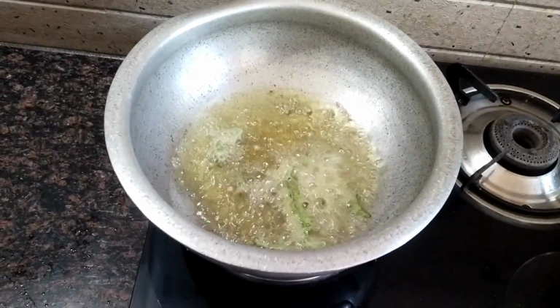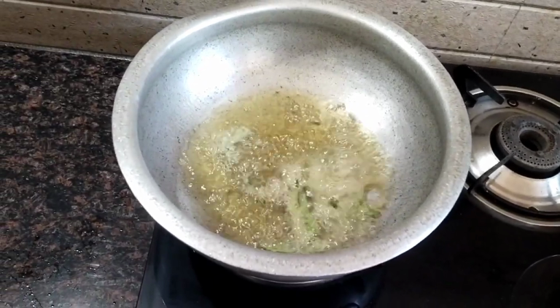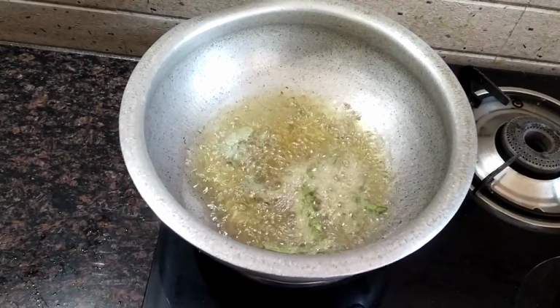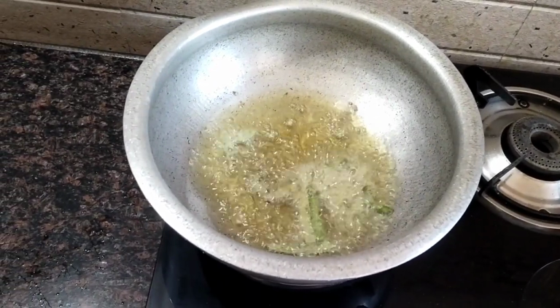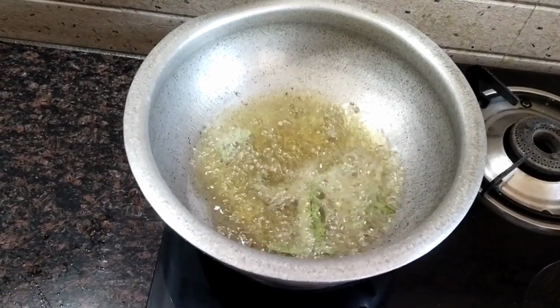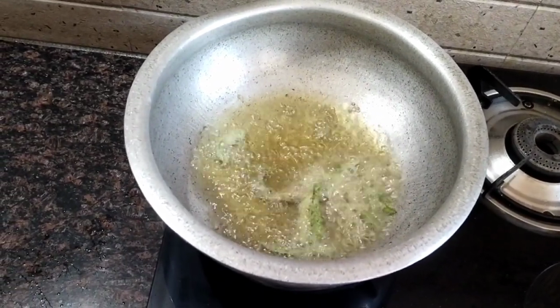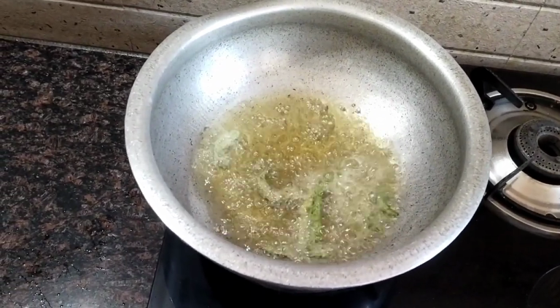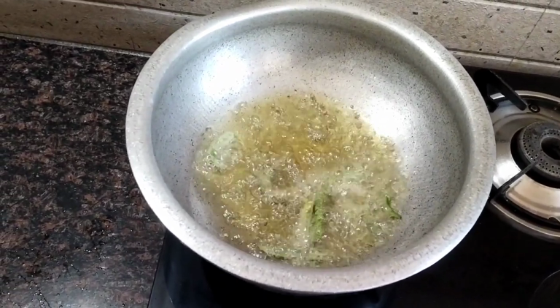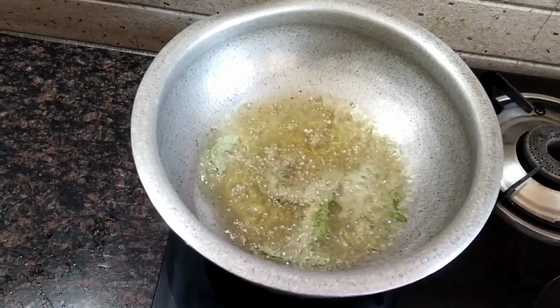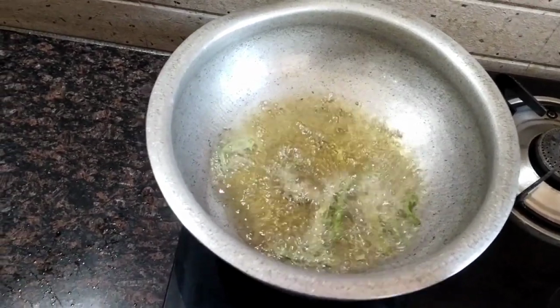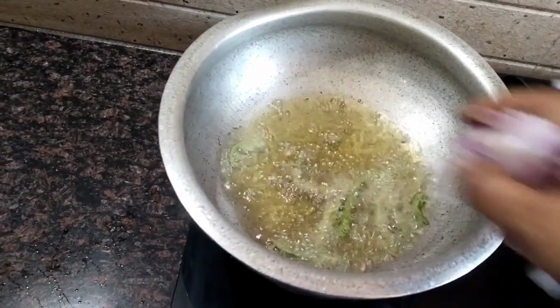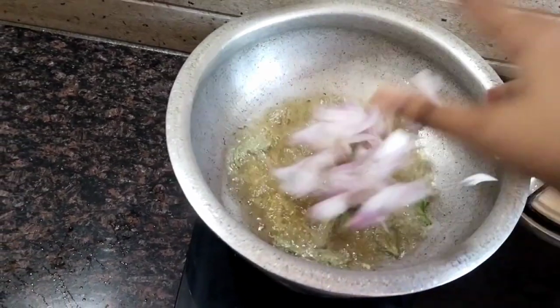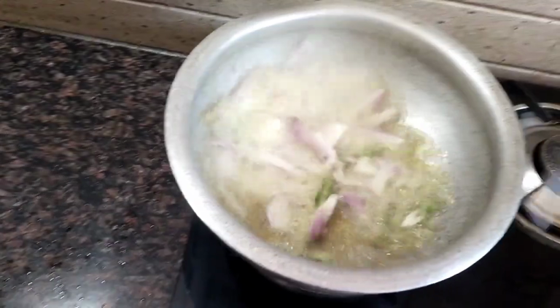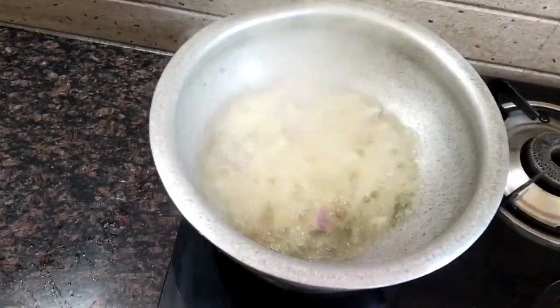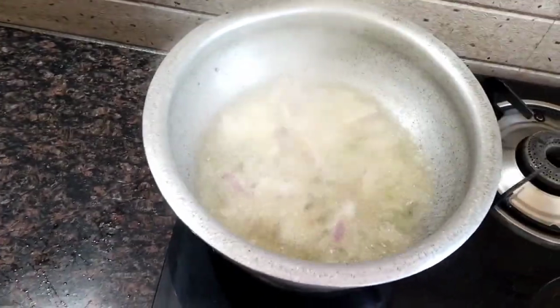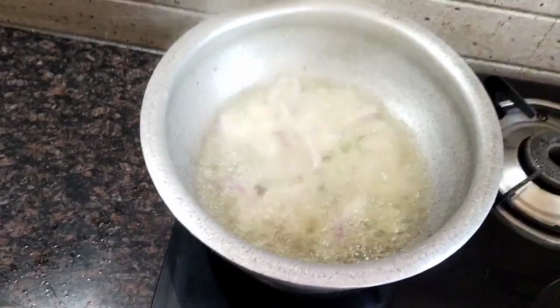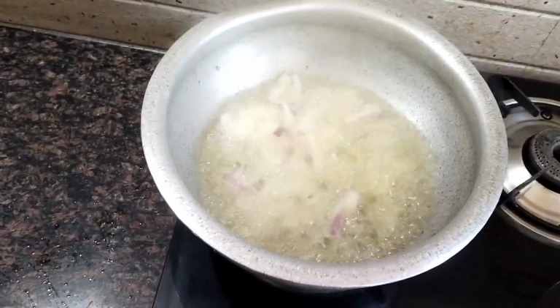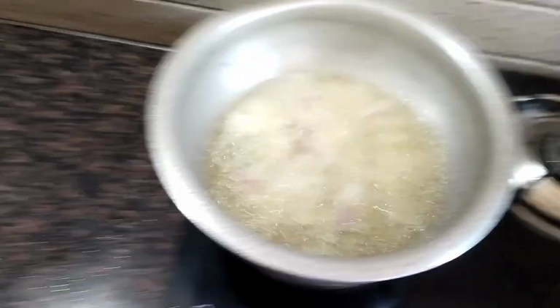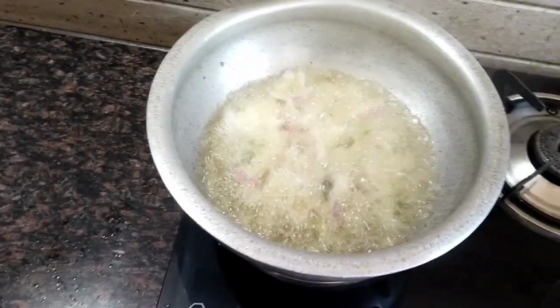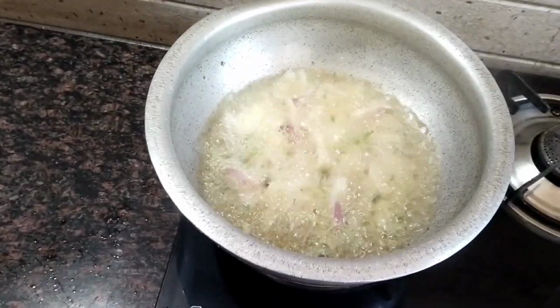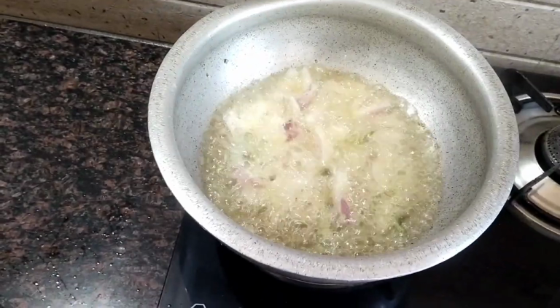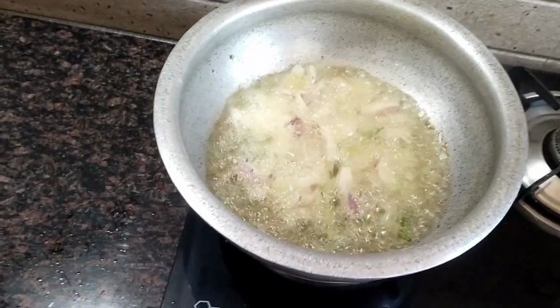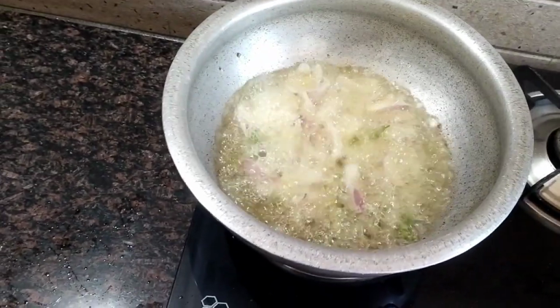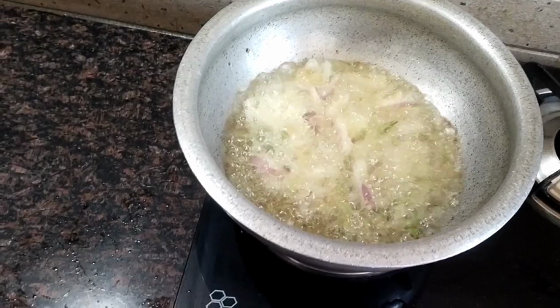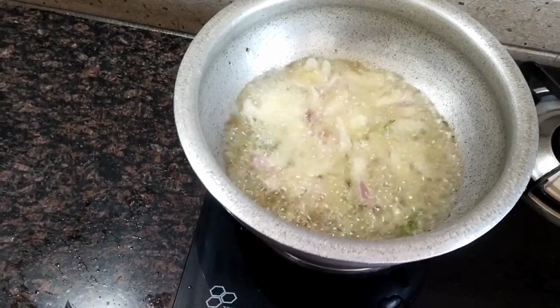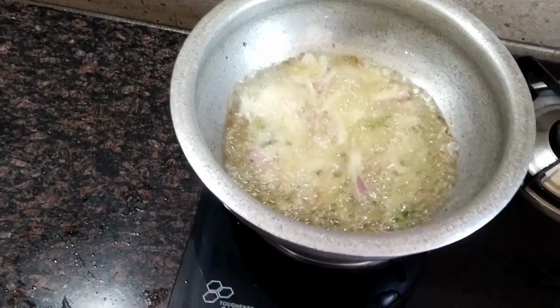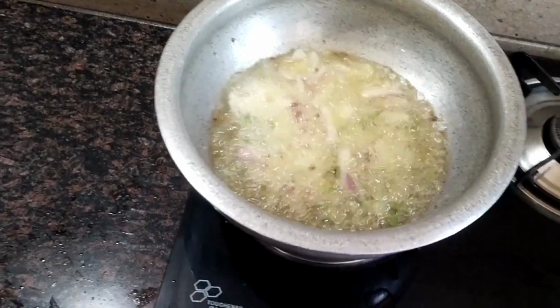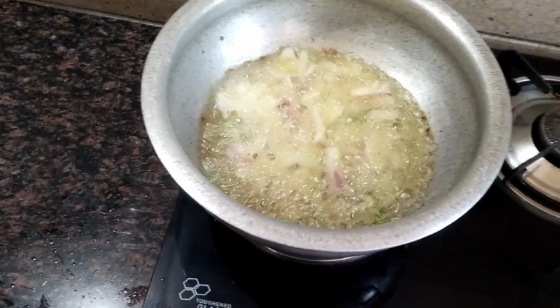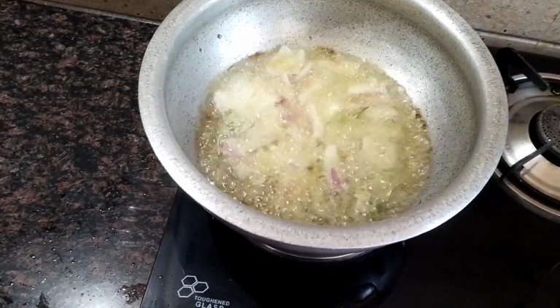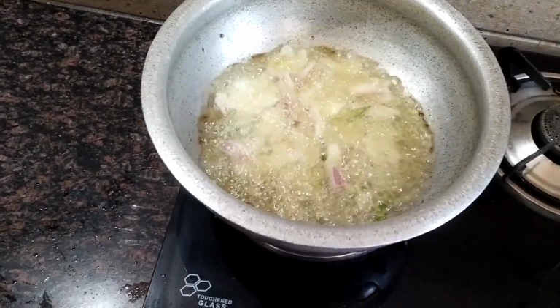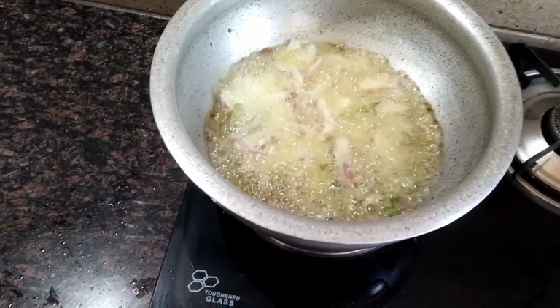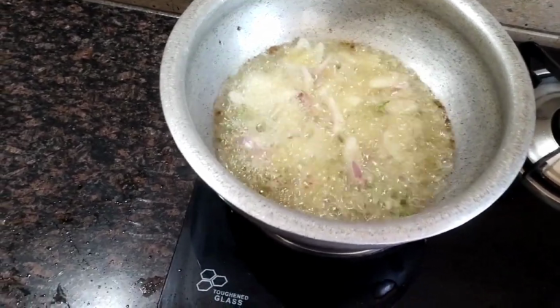I am going to make a chicken soup for this day. I am going to make chicken soup for some chicken.